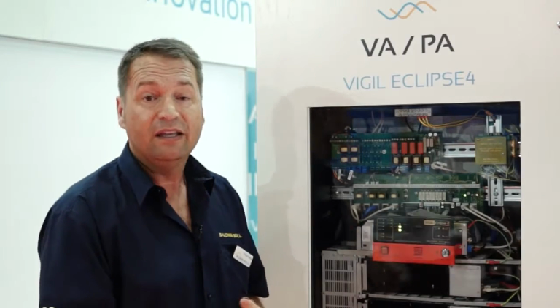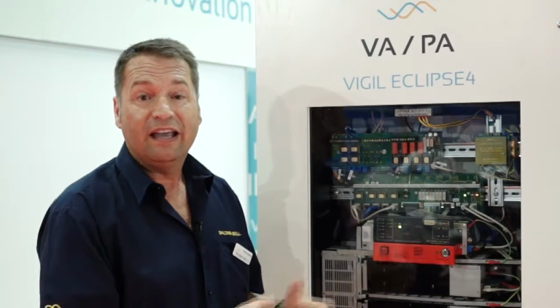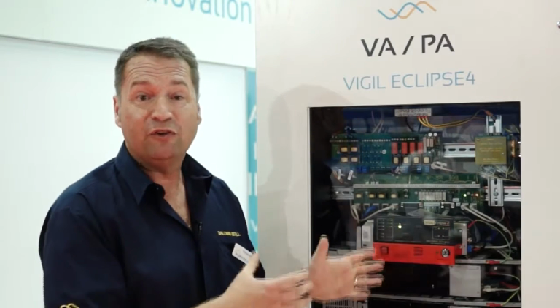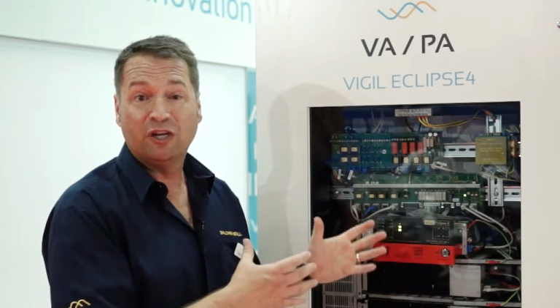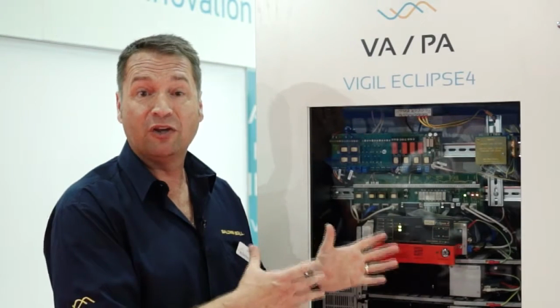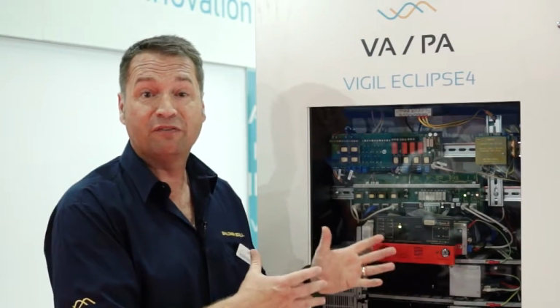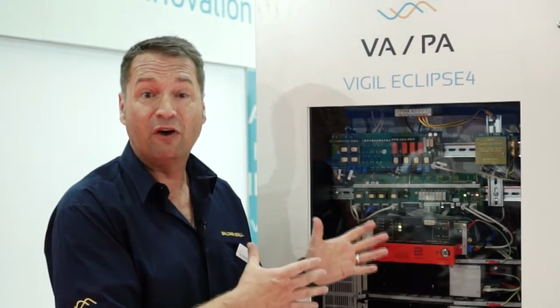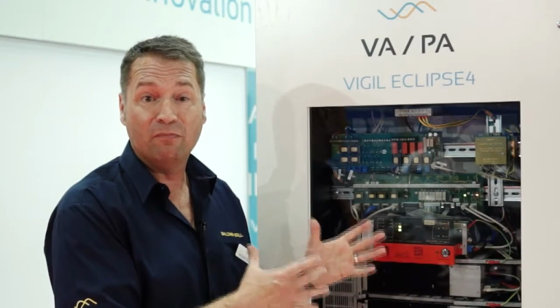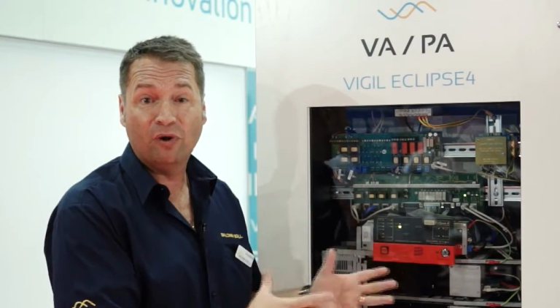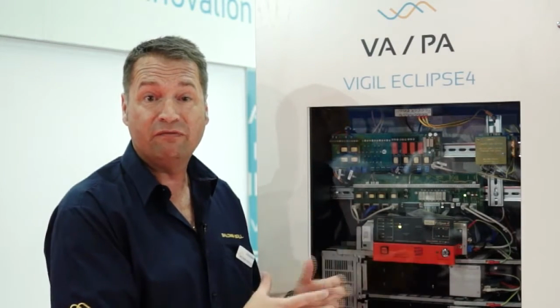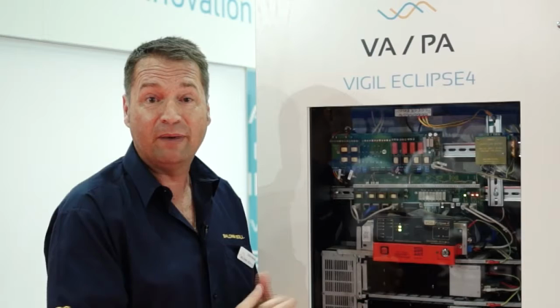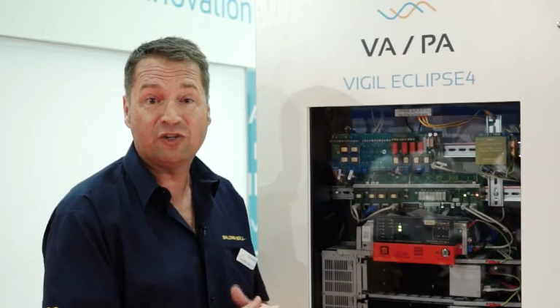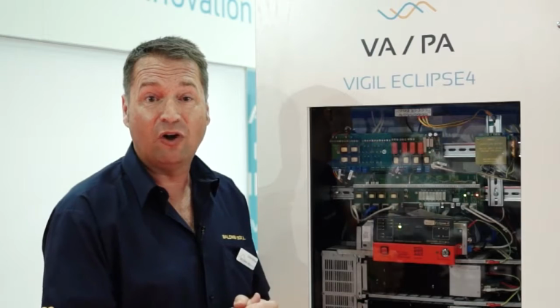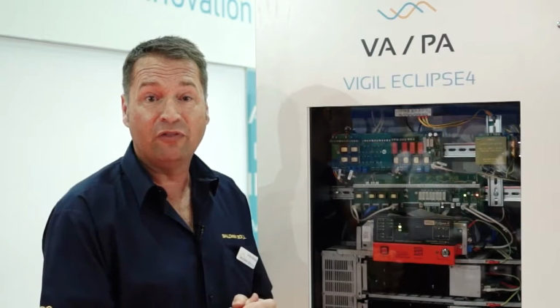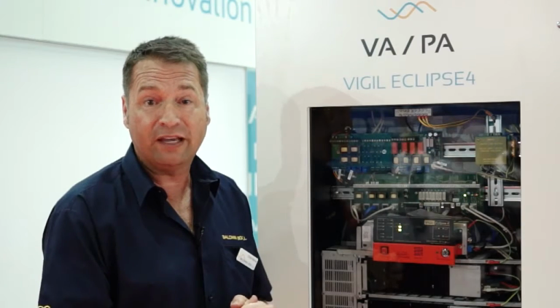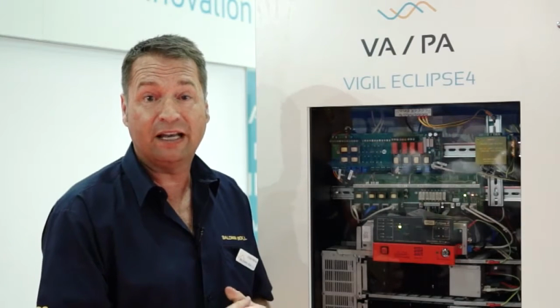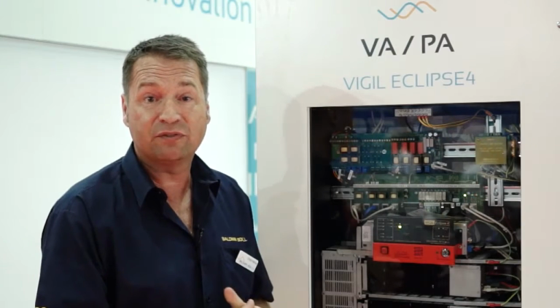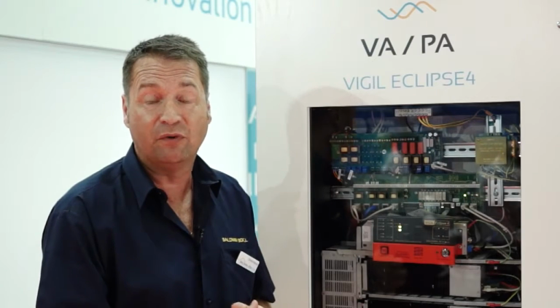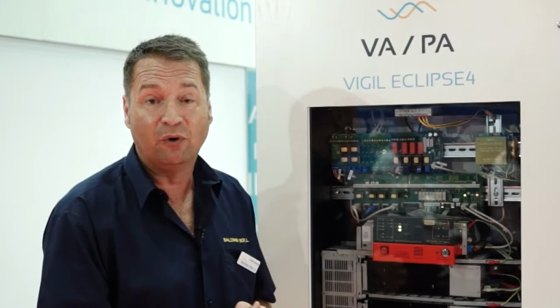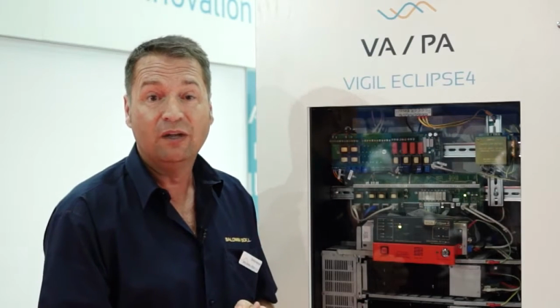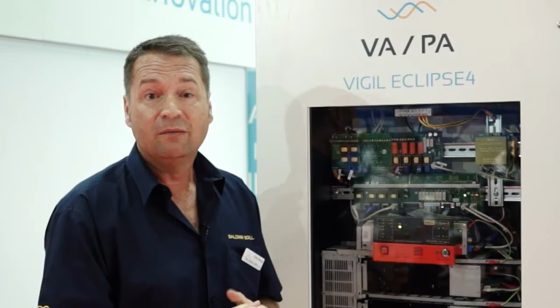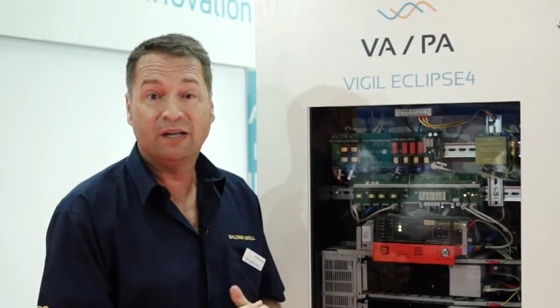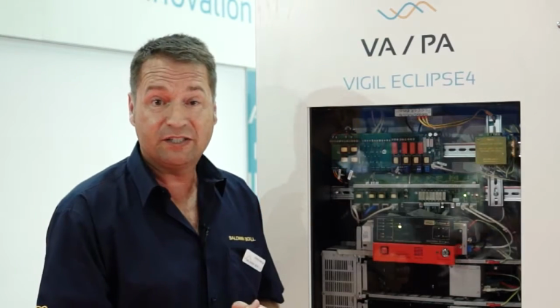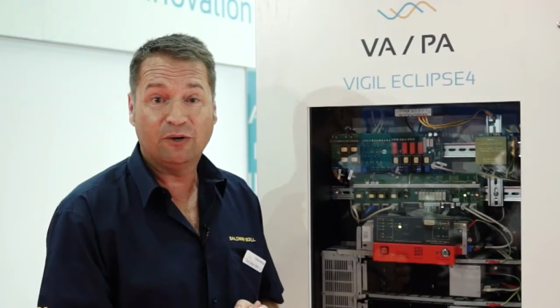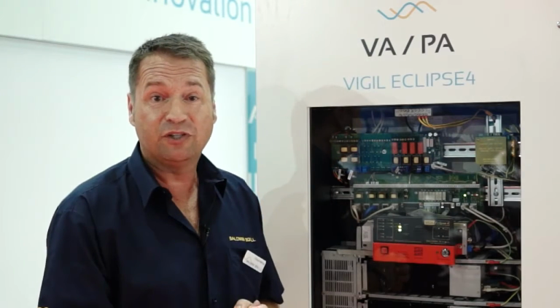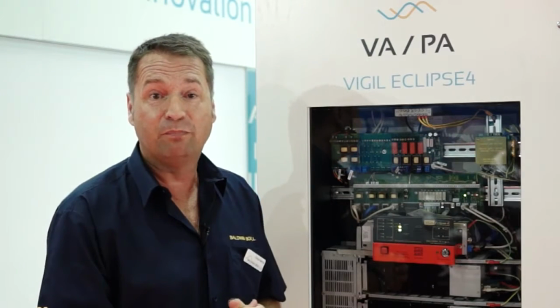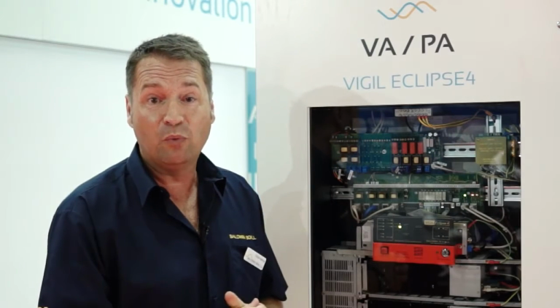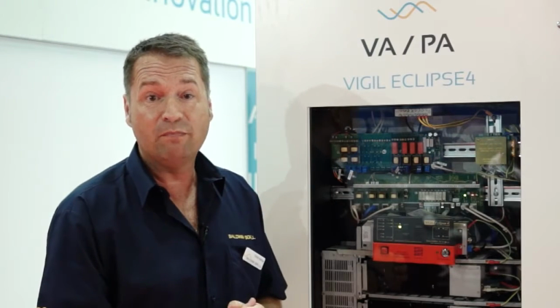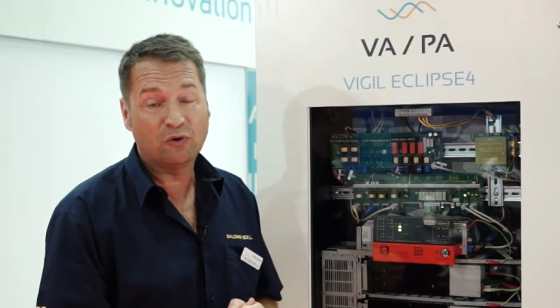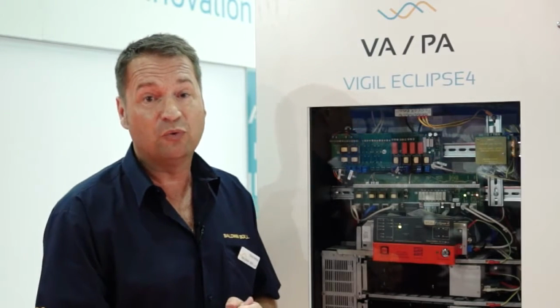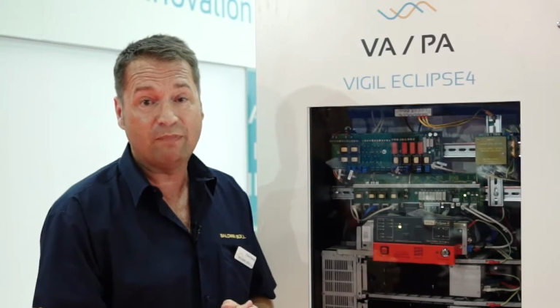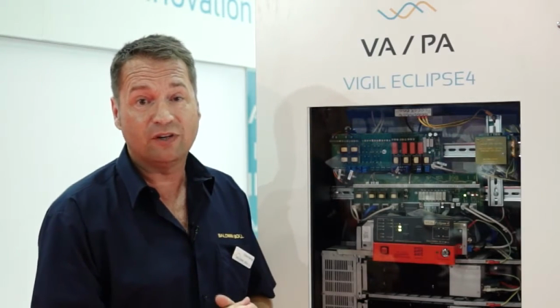If you would like to find more information on the Eclipse 4, please go to the Bullwind Boxall website.